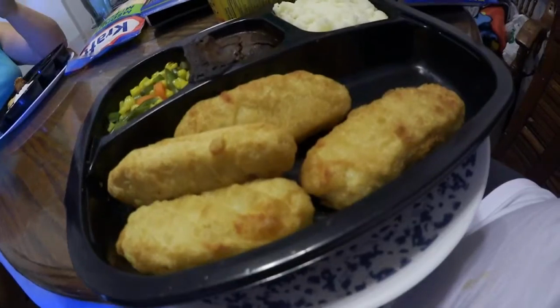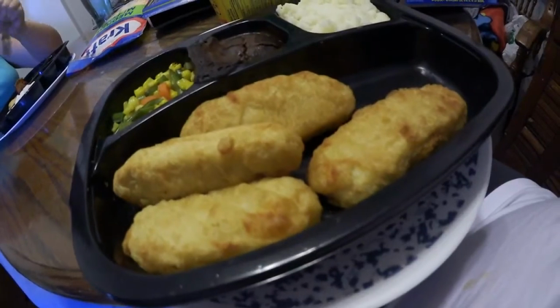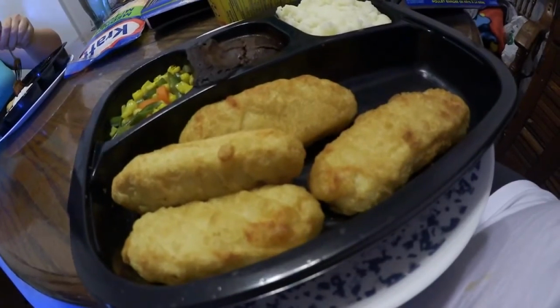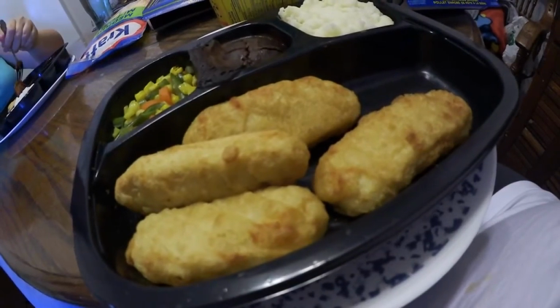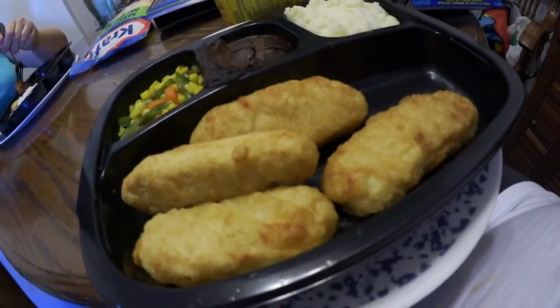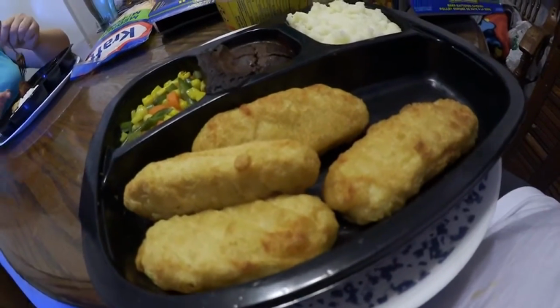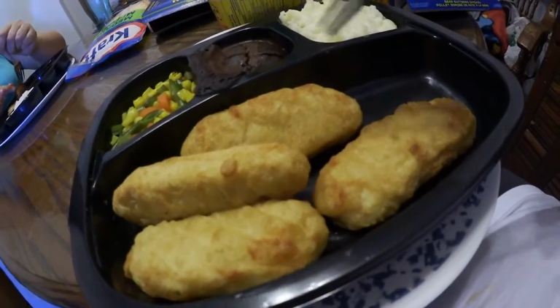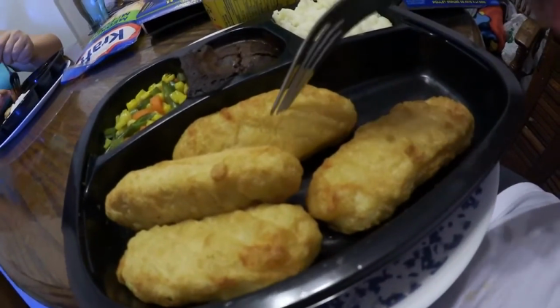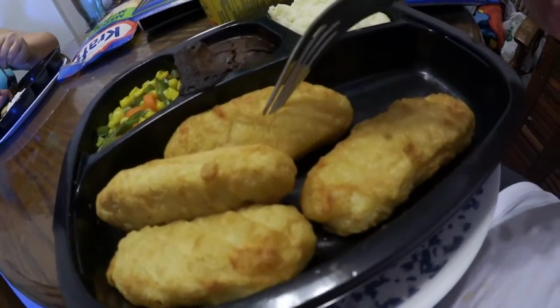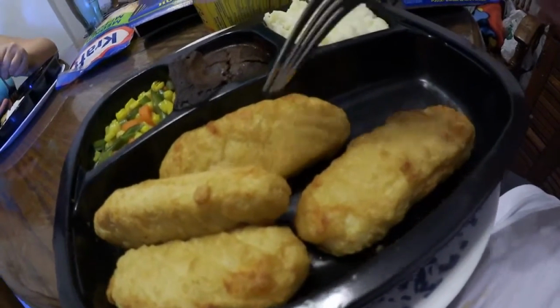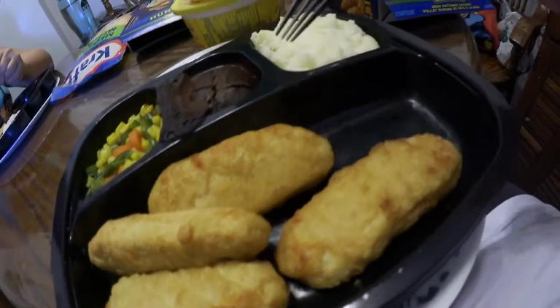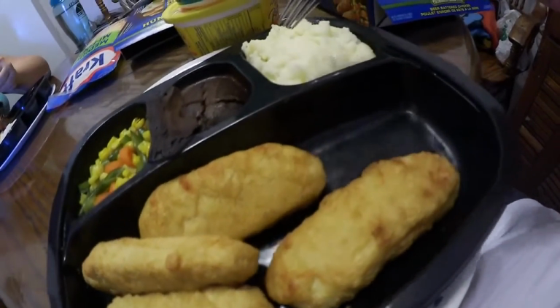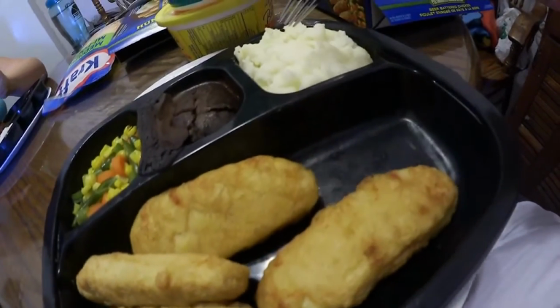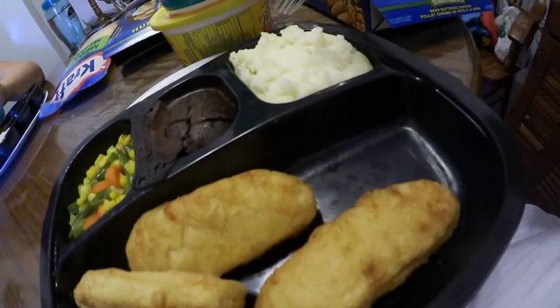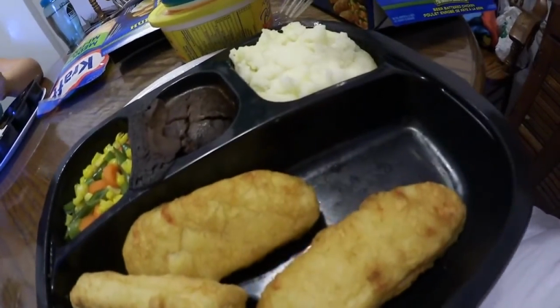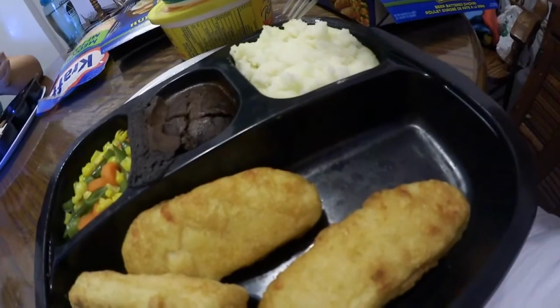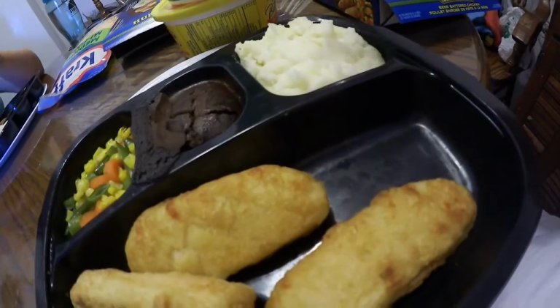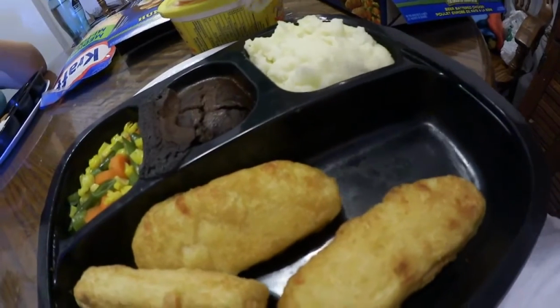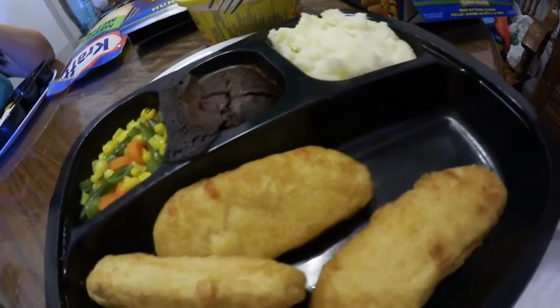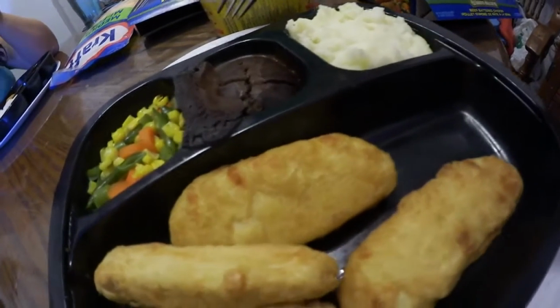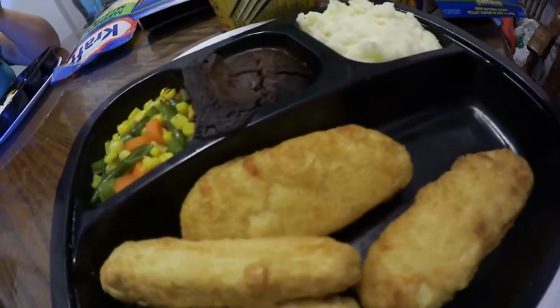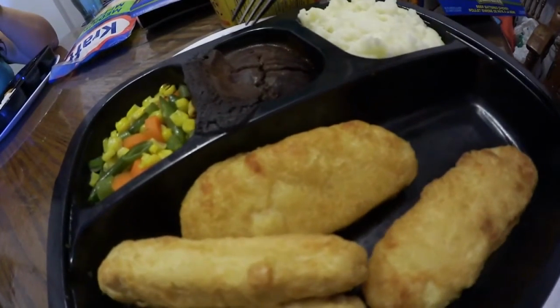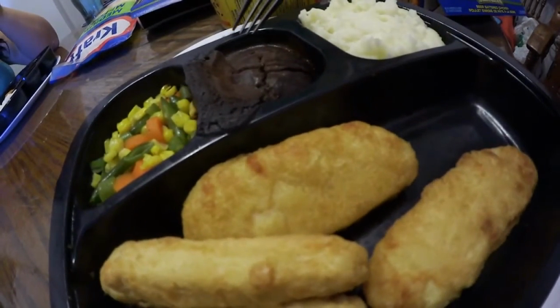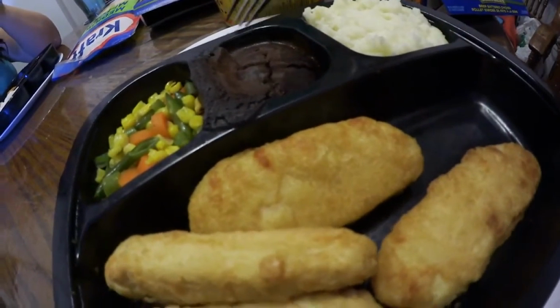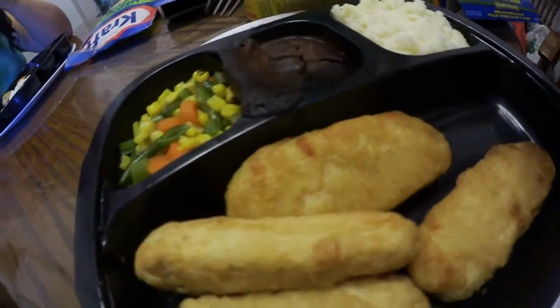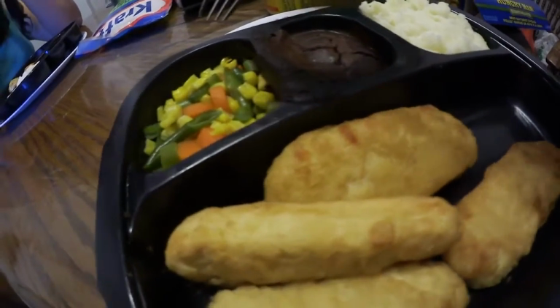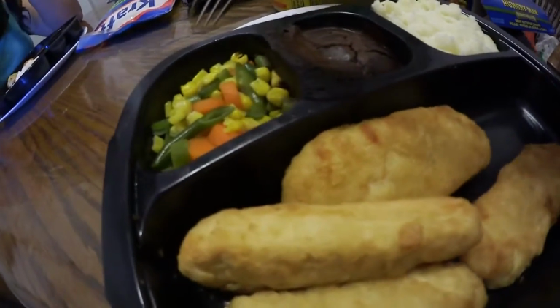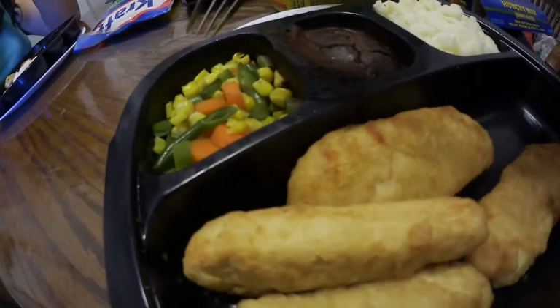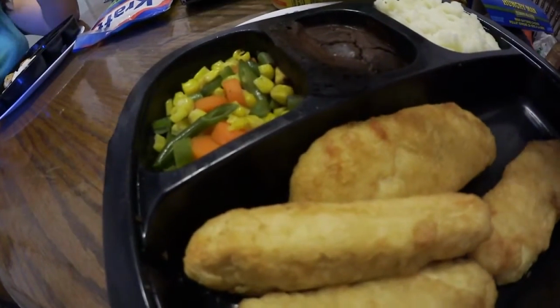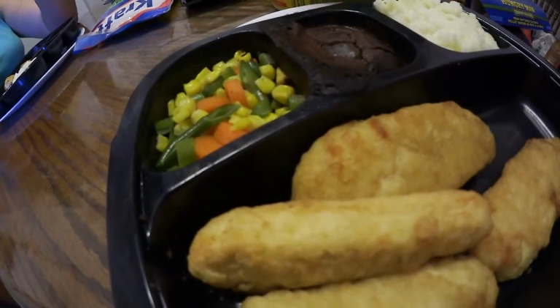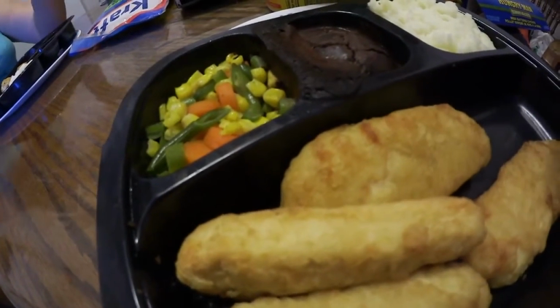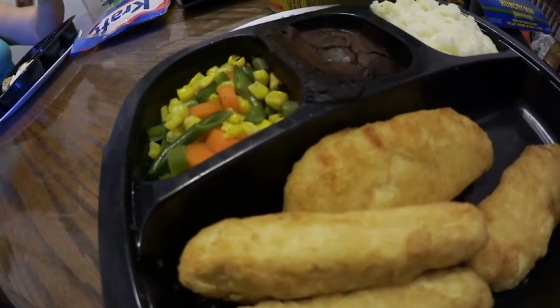Here is our Hungryman — got the chicken, the mashed potatoes, the brownie, and the vegetables.